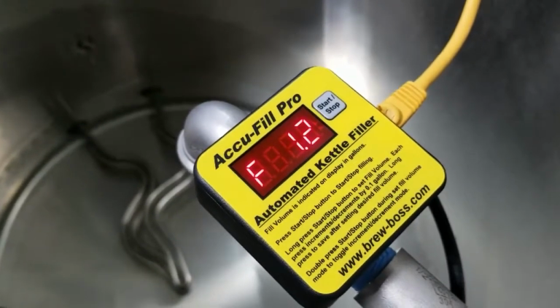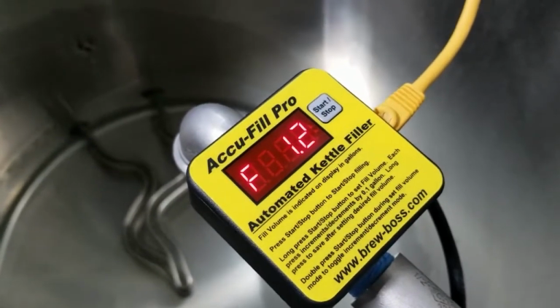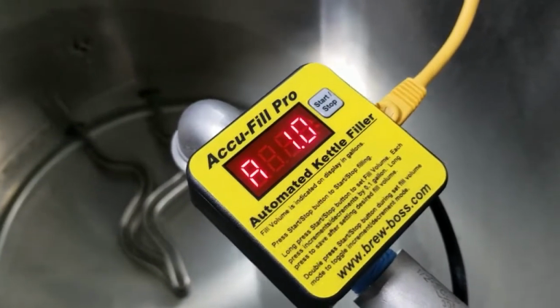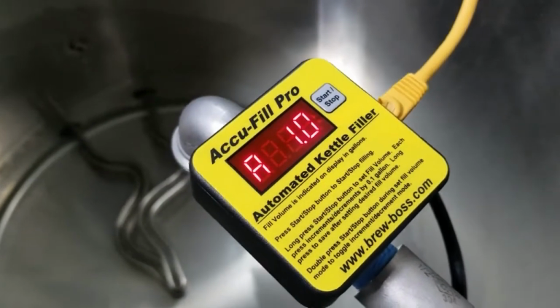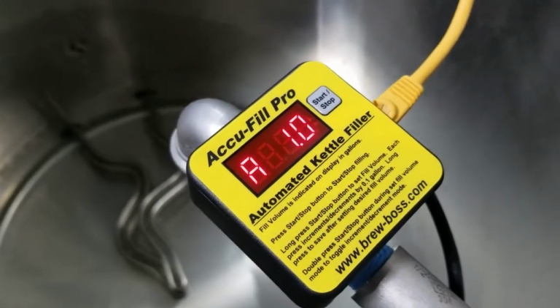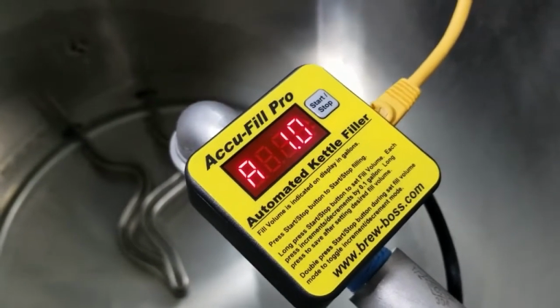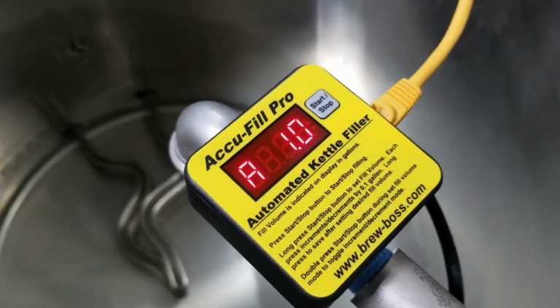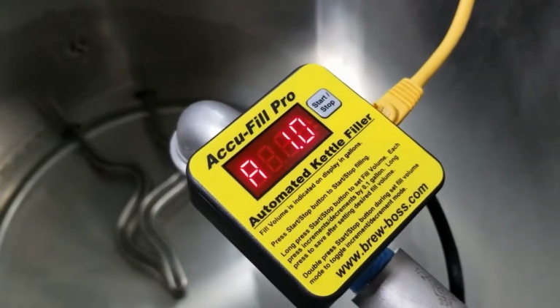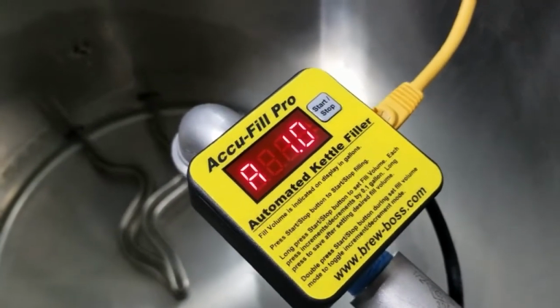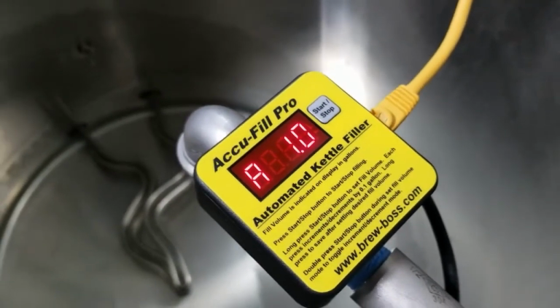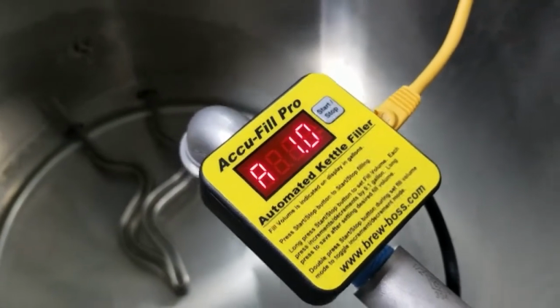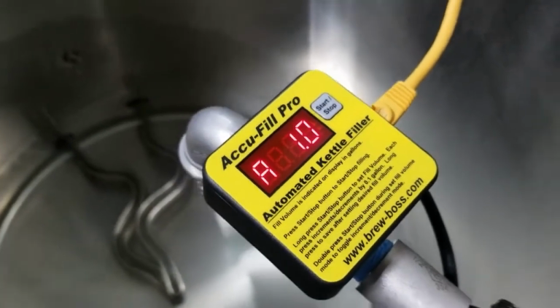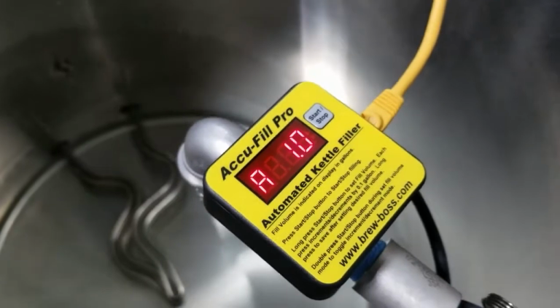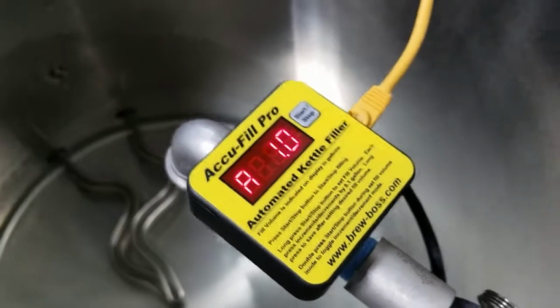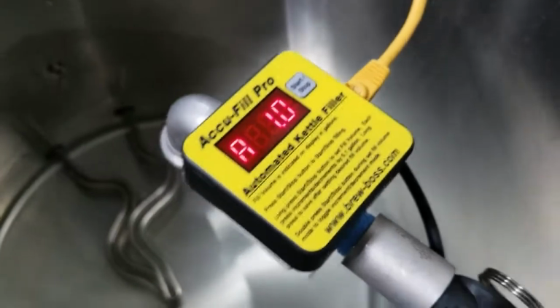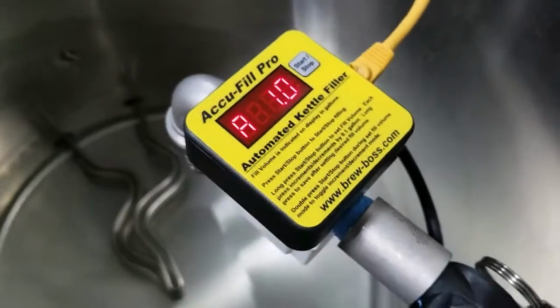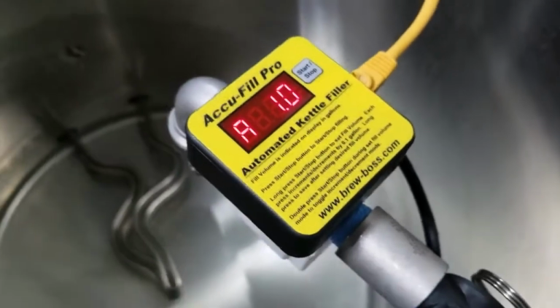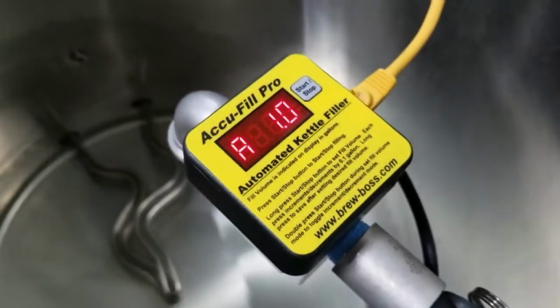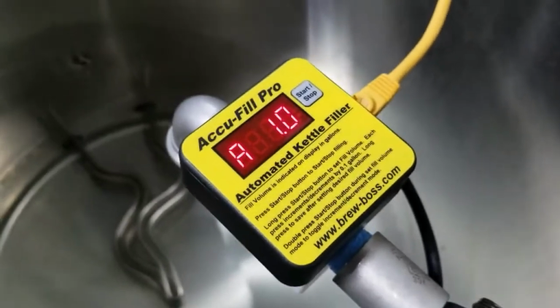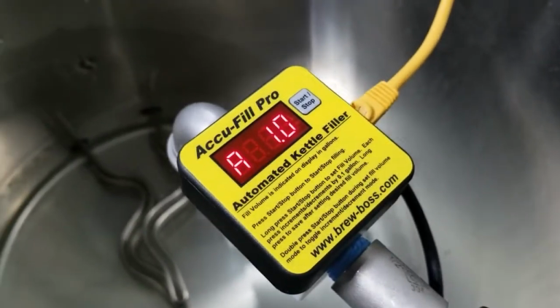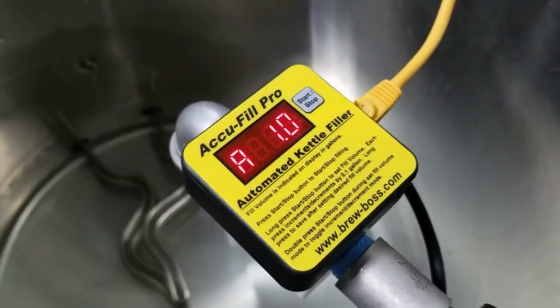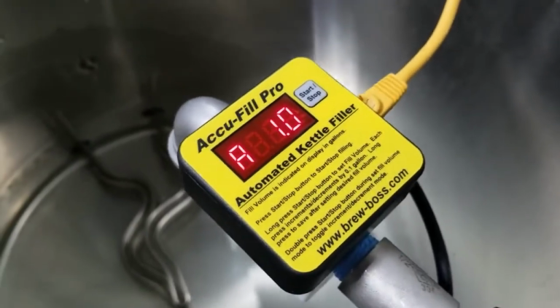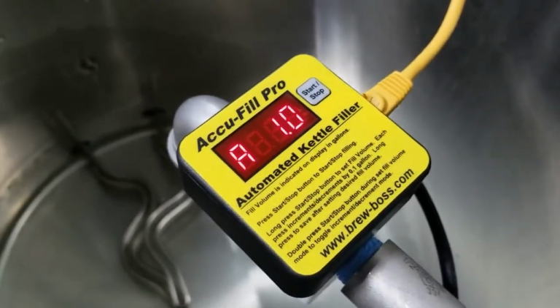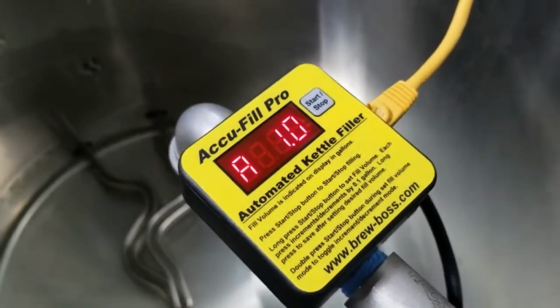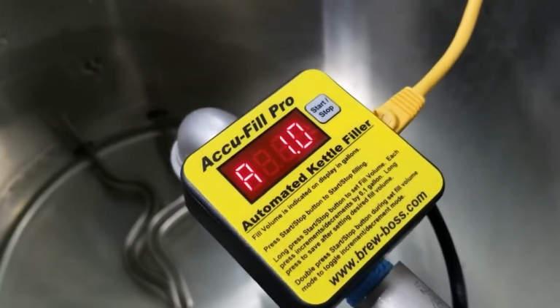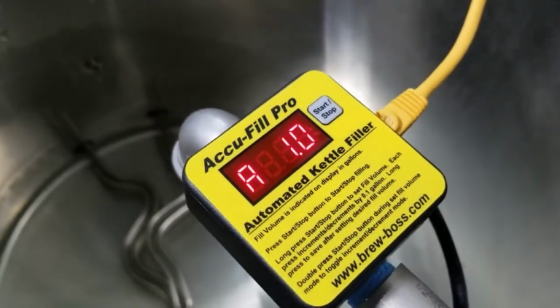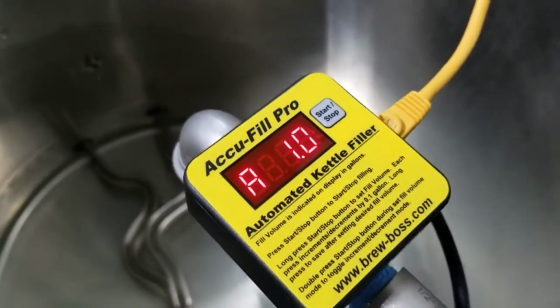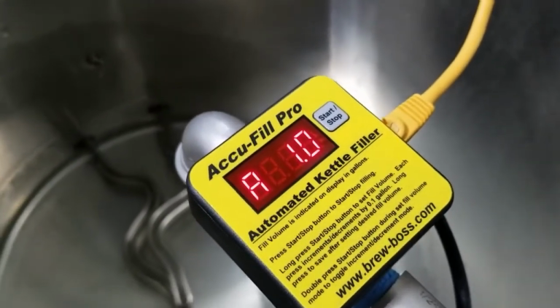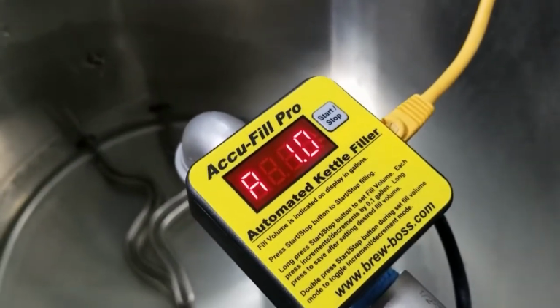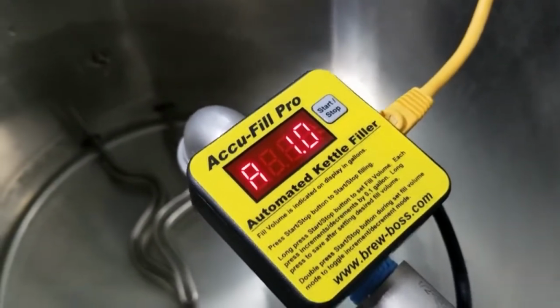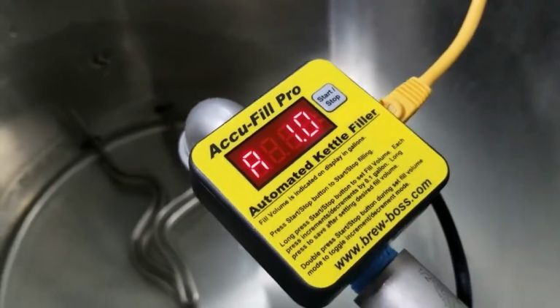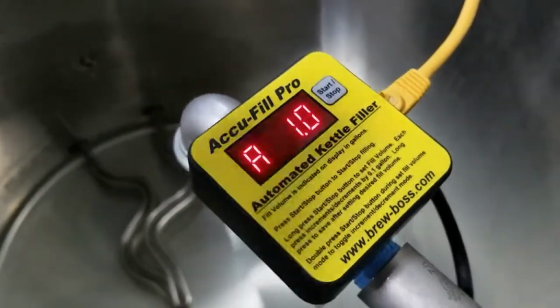It tells me I have firmware 1.2 and I've got automatic mode — that's what the A stands for — and it's set for one gallon.